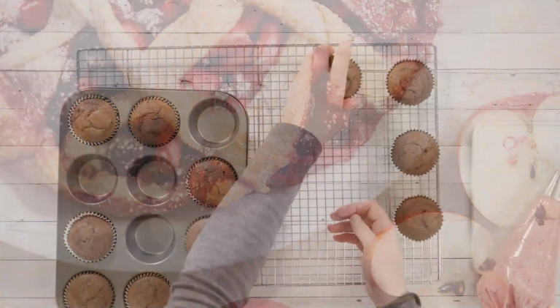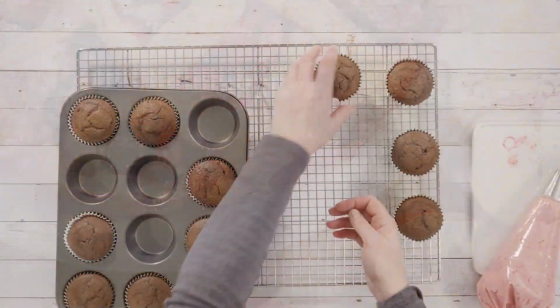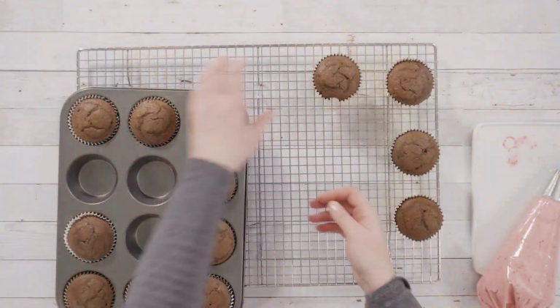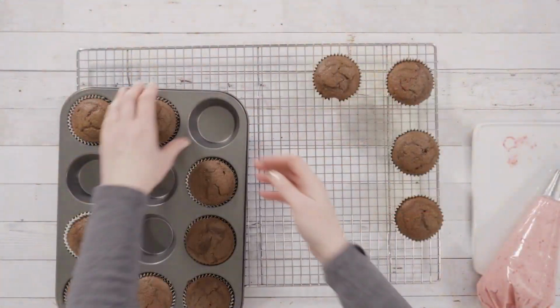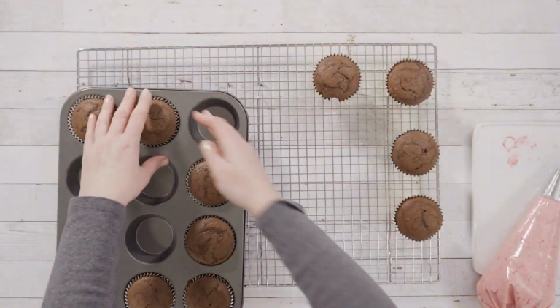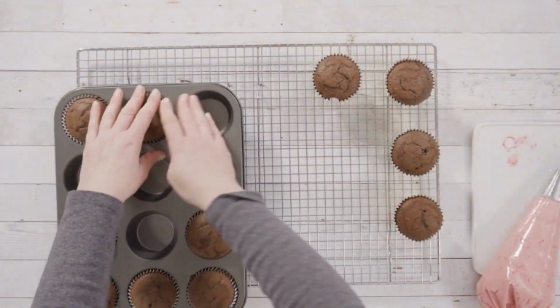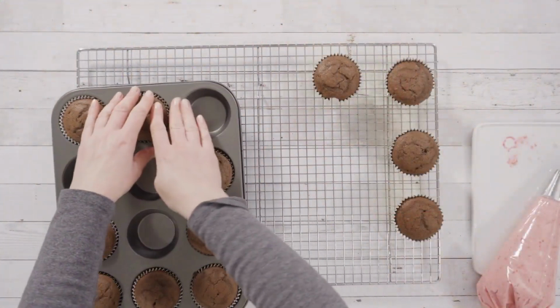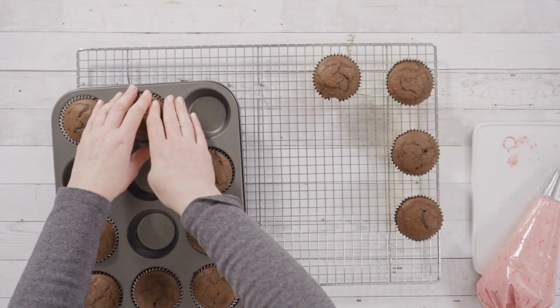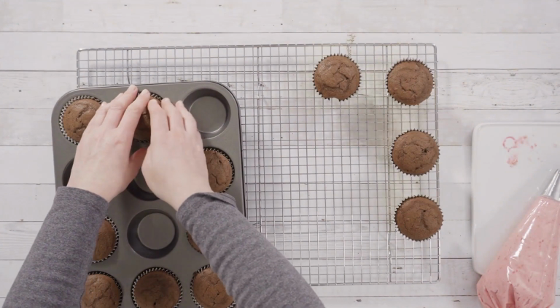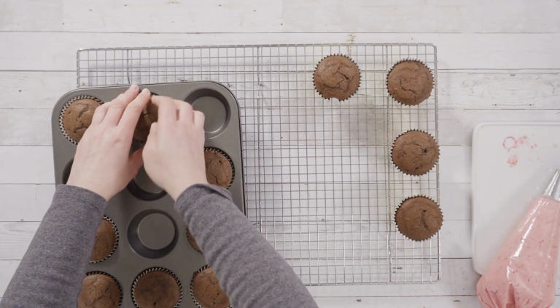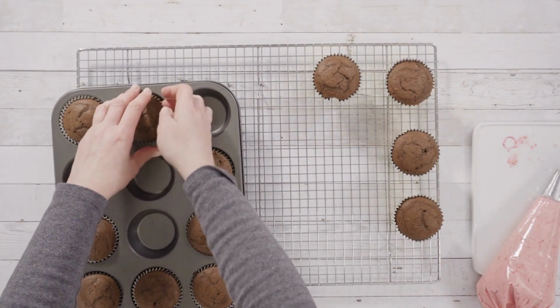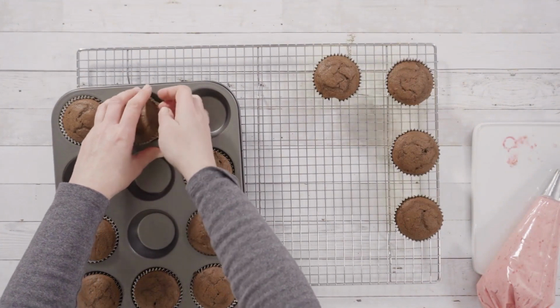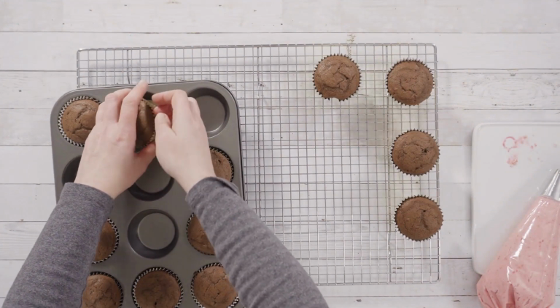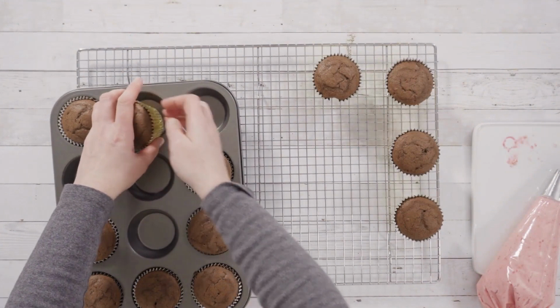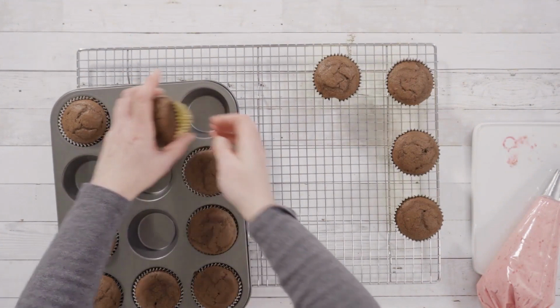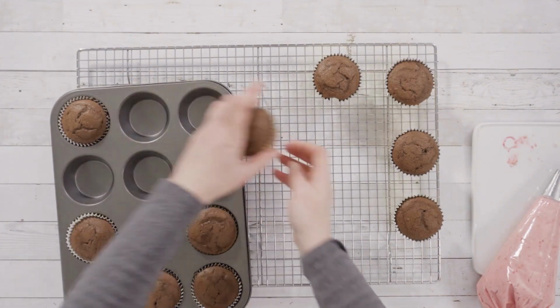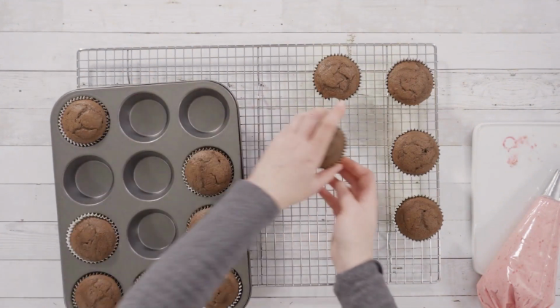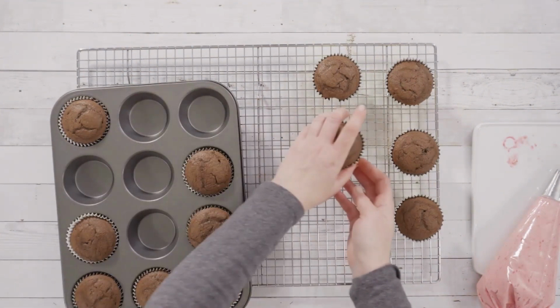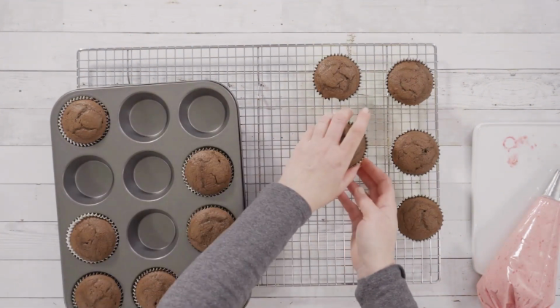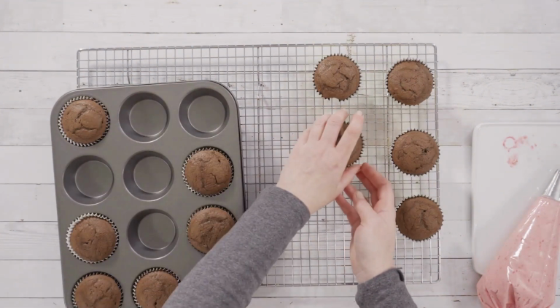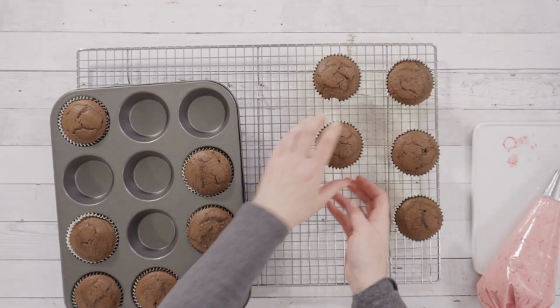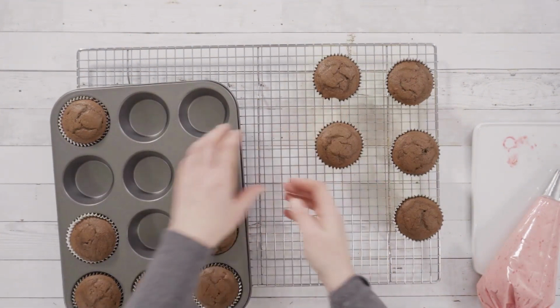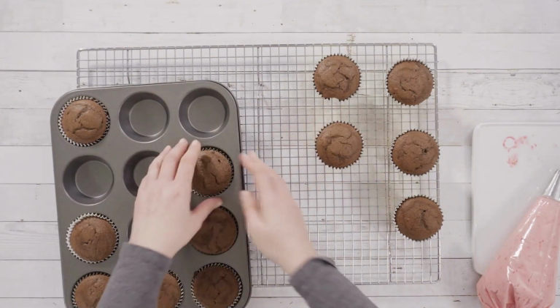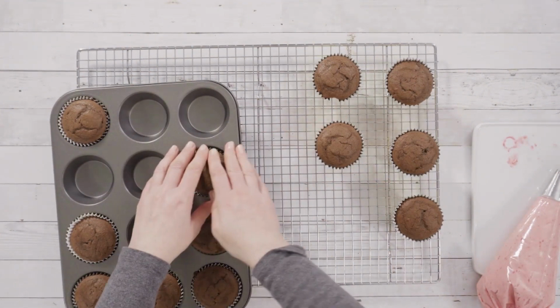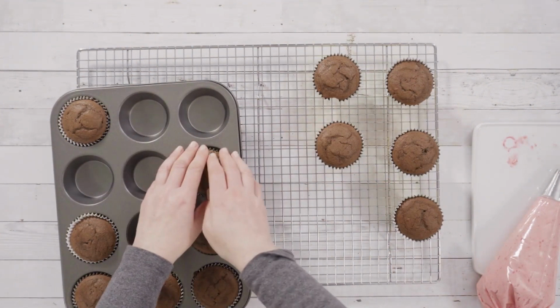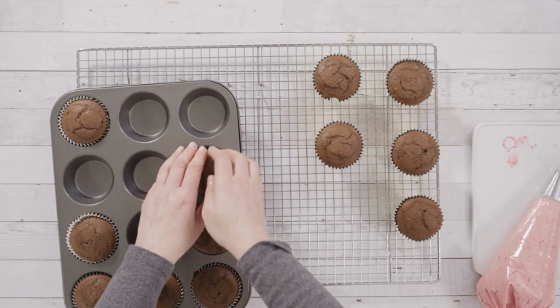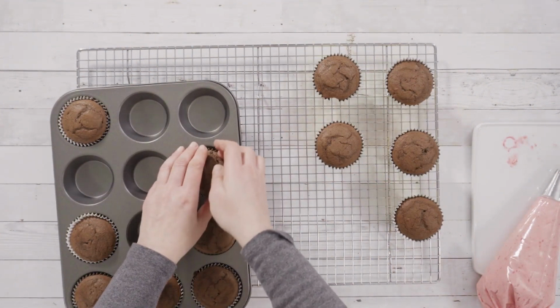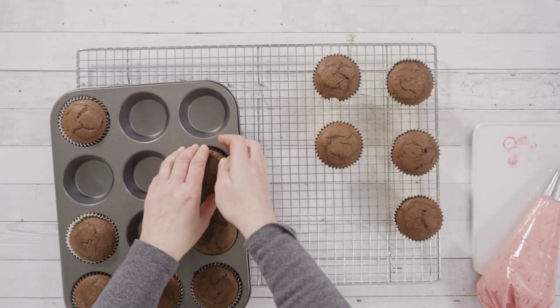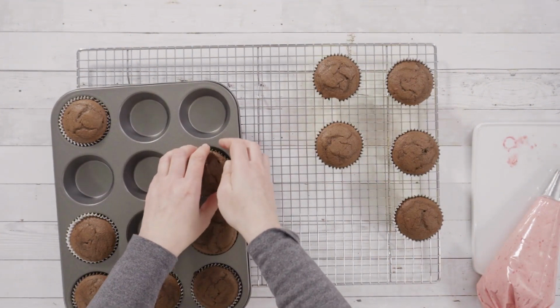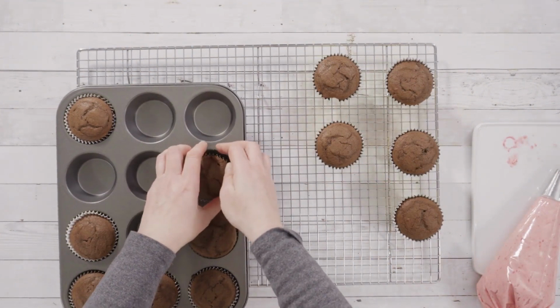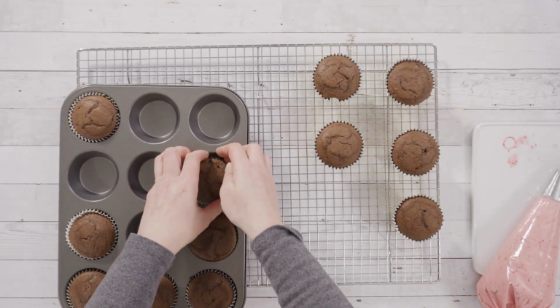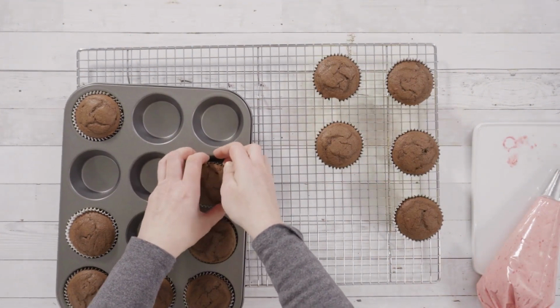Recipe for Cream Cheese Frosted Pumpkin Spice Cupcakes. Ingredients: